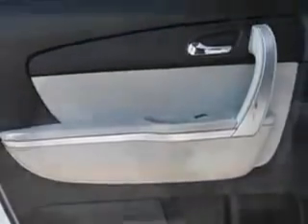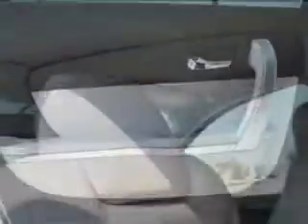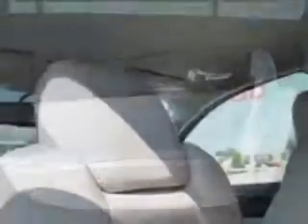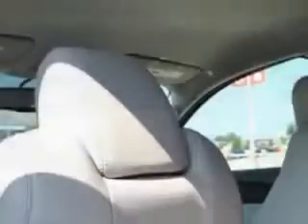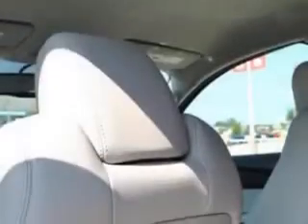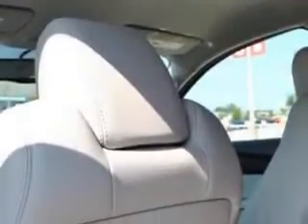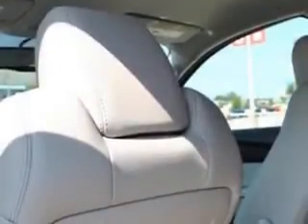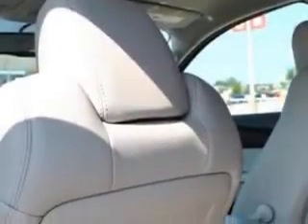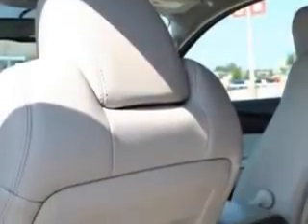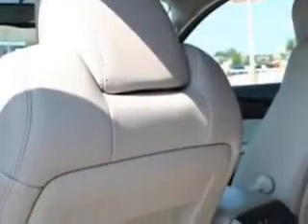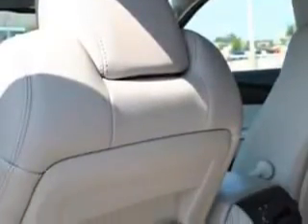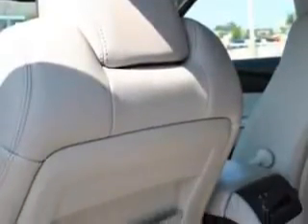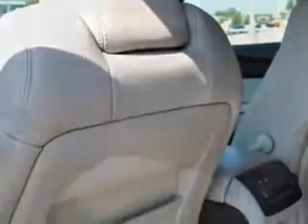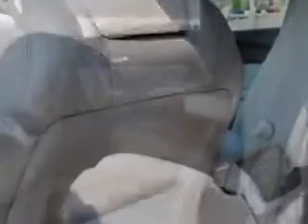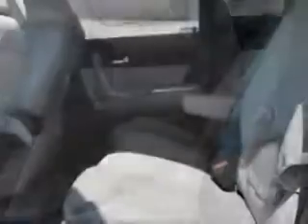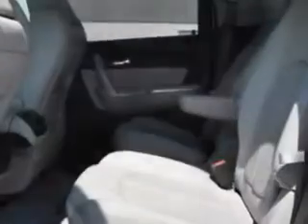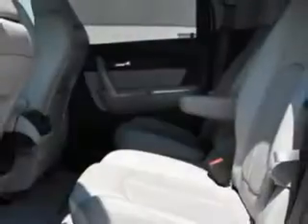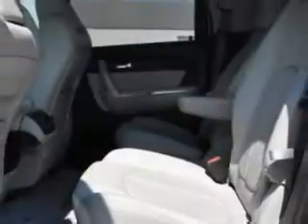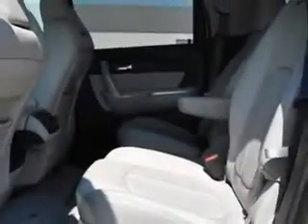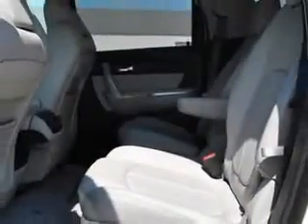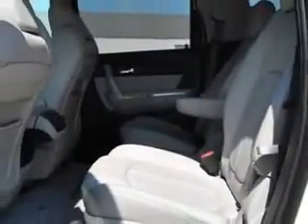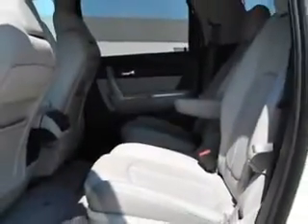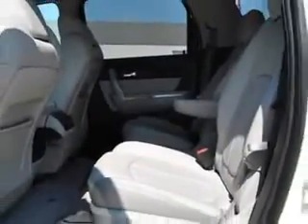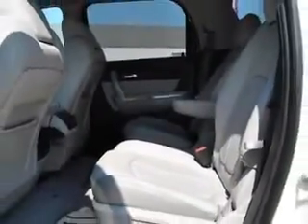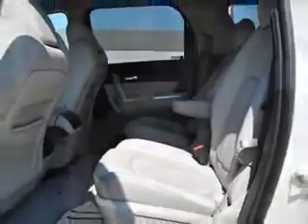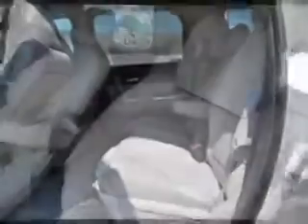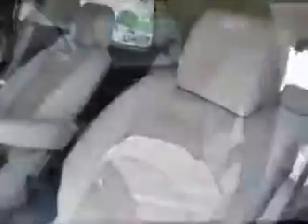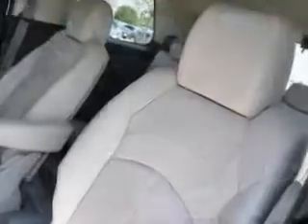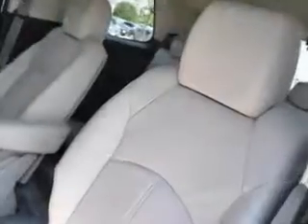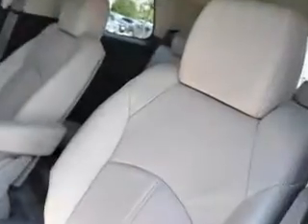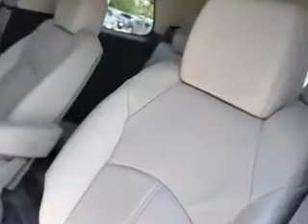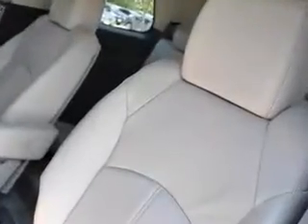Enjoy the drive, feel safe, and have peace of mind in this 2012 GMC Acadia. See us at Tom Peacock Nissan Used Cars today.